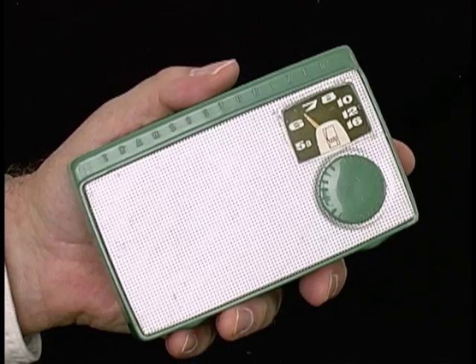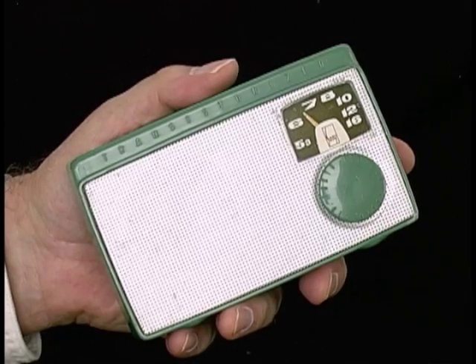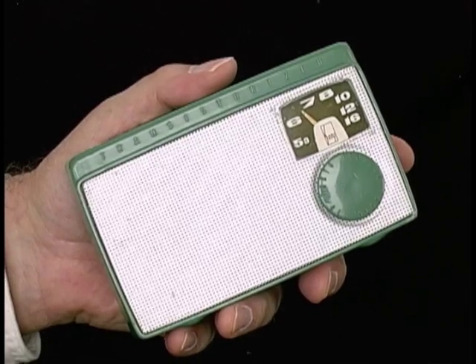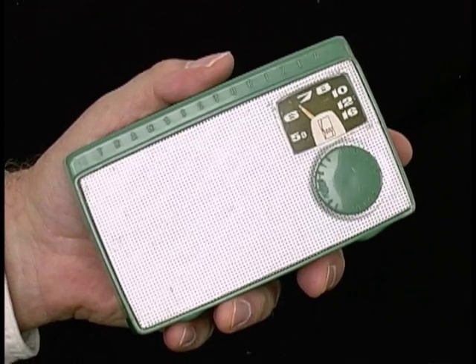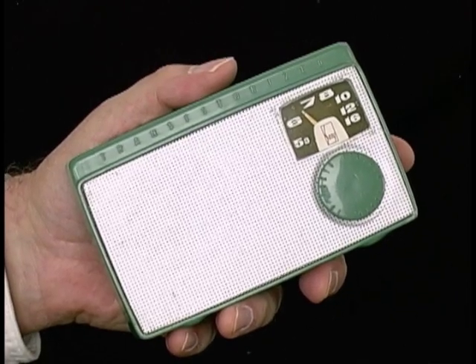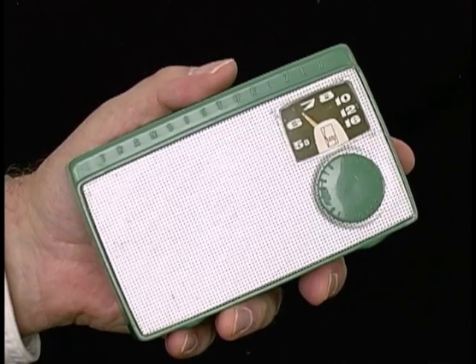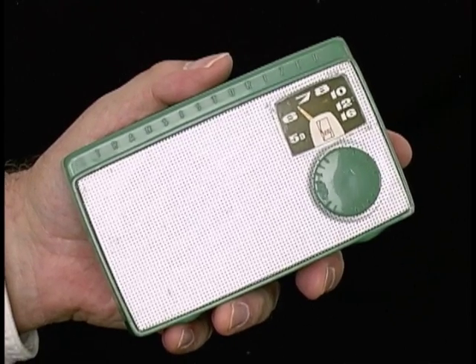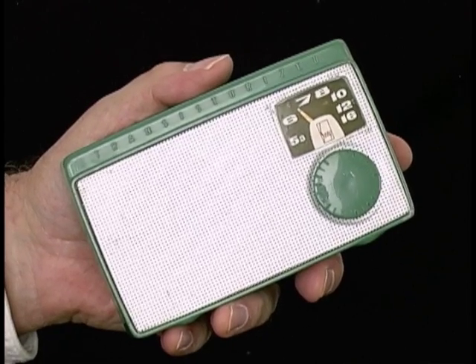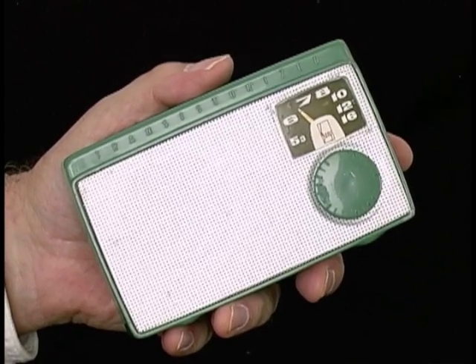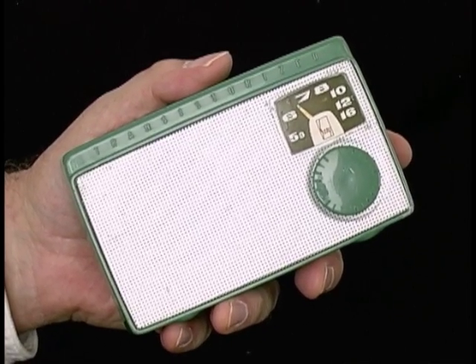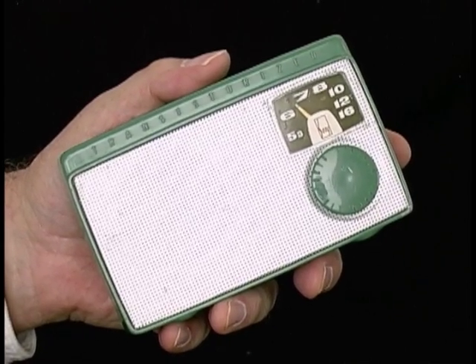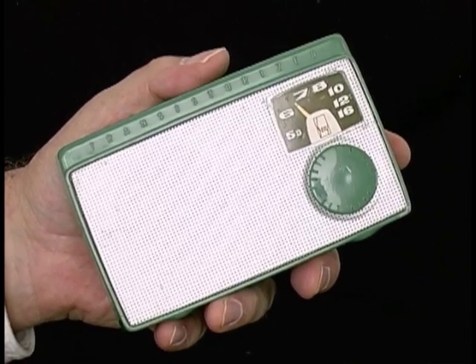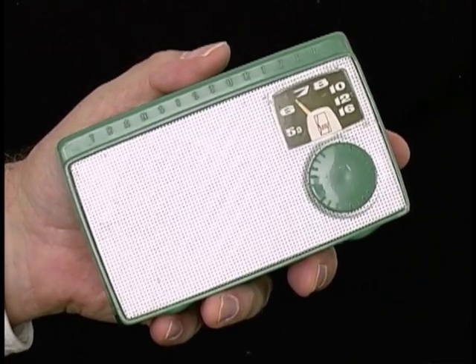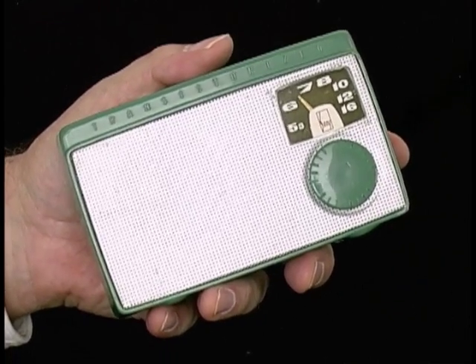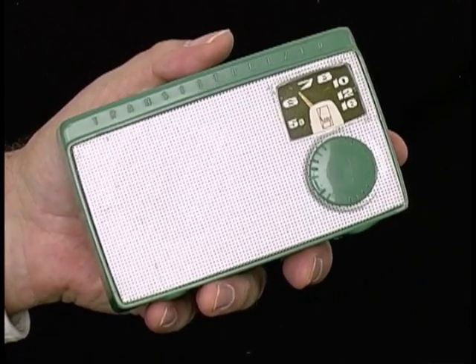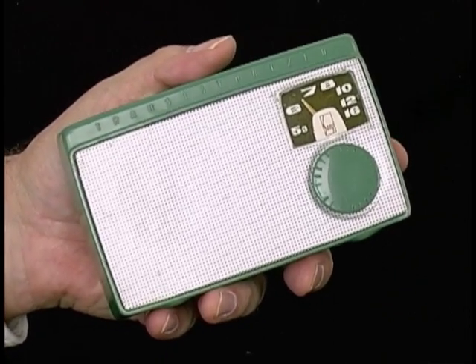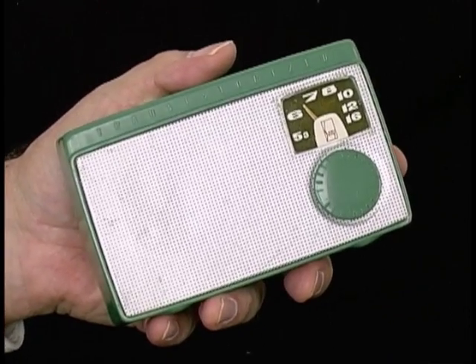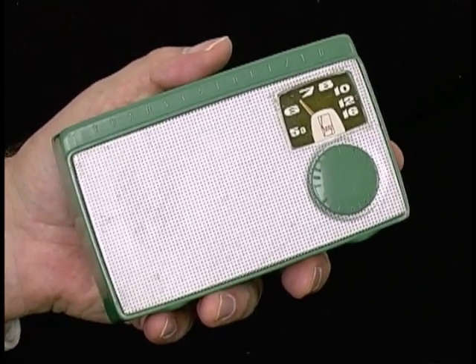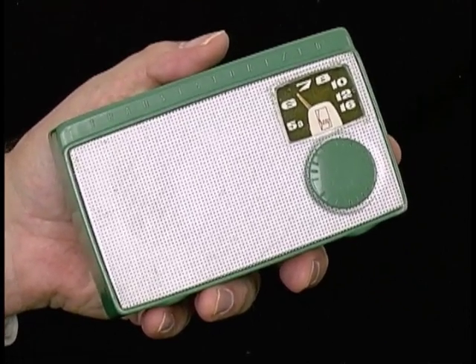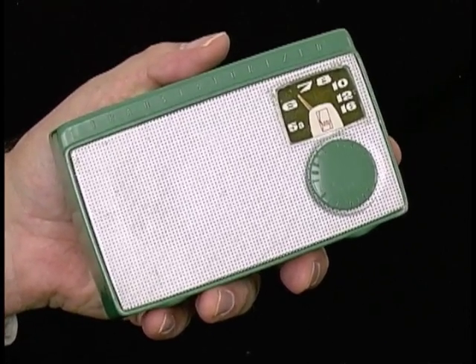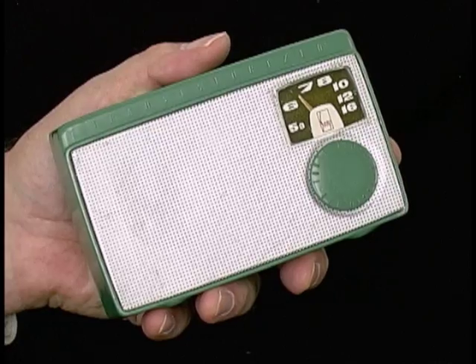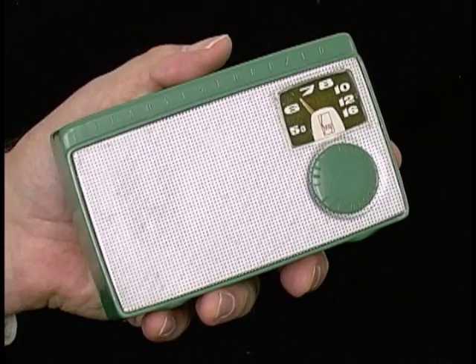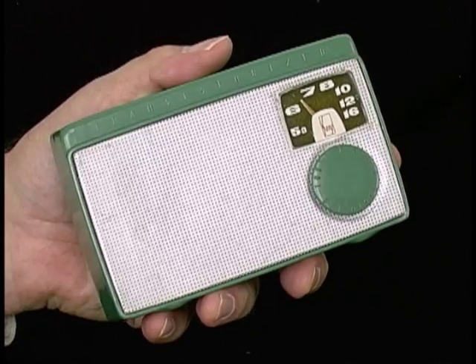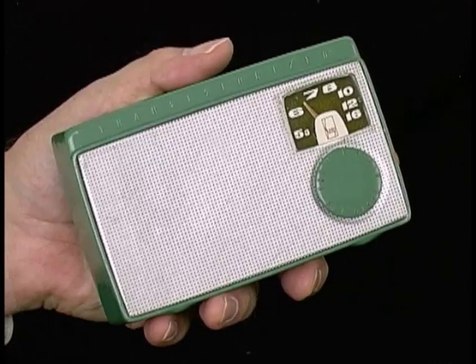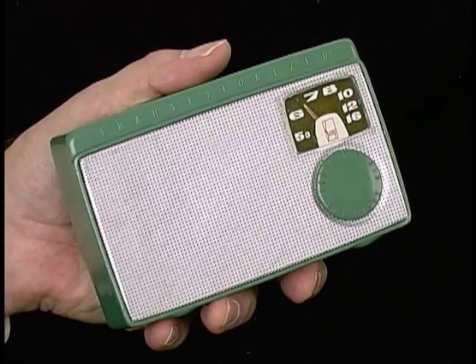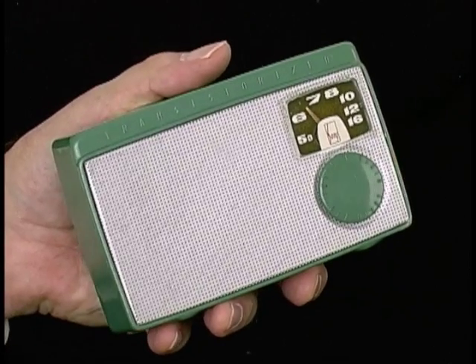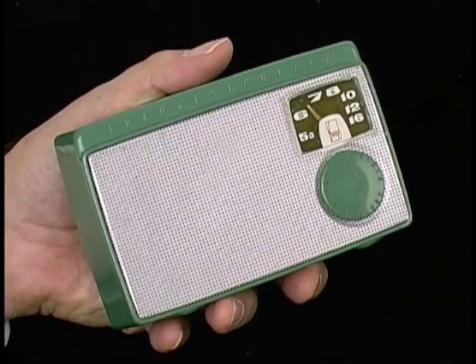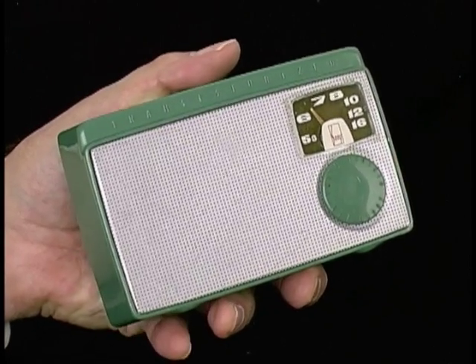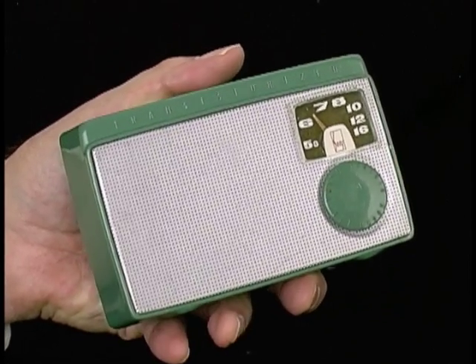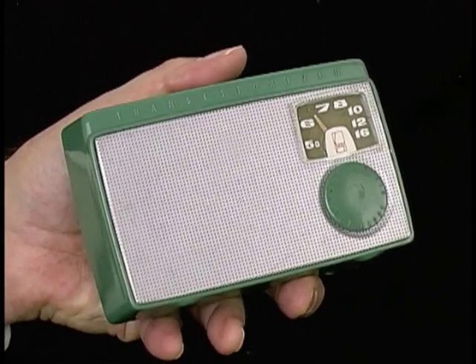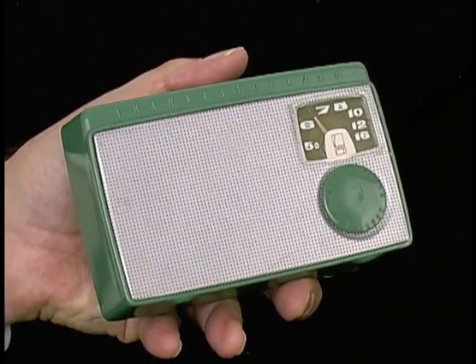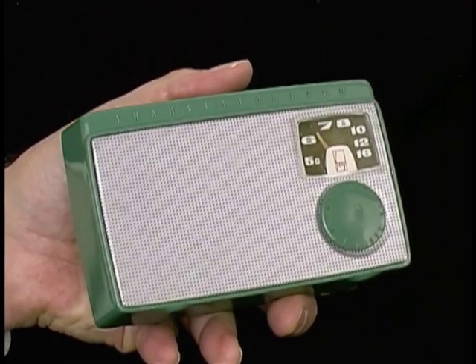The first product ever to bear the name Sony, and the first transistor radio in Japan — the Sony TR-55.